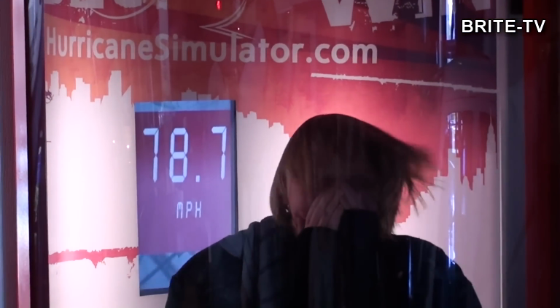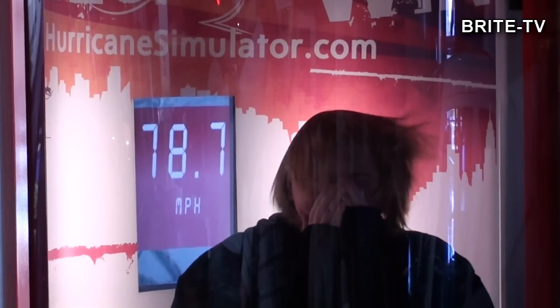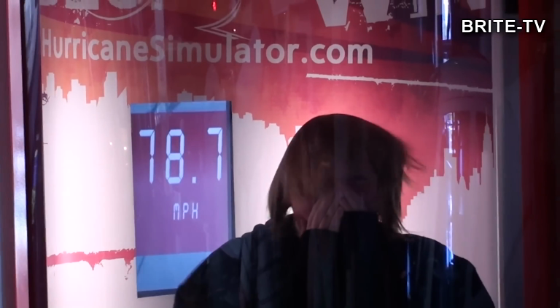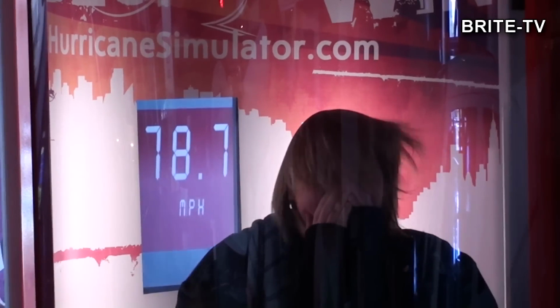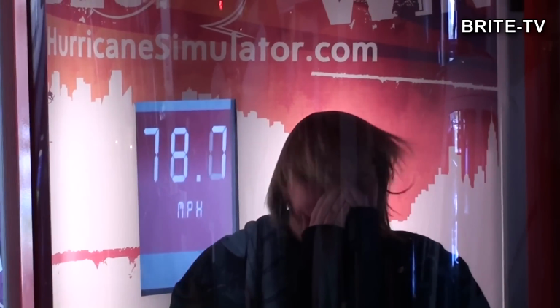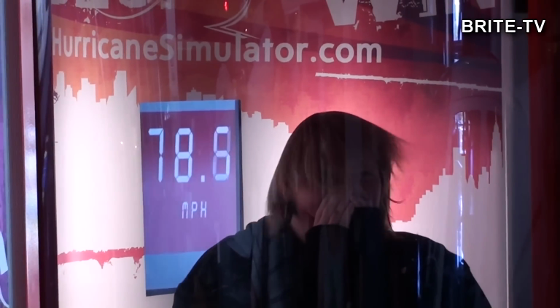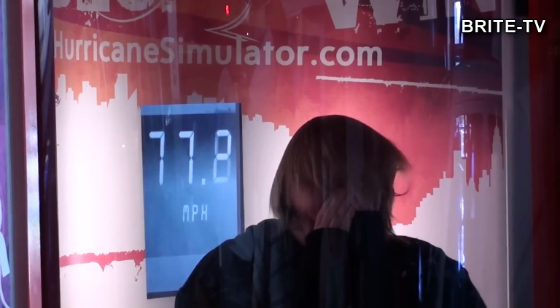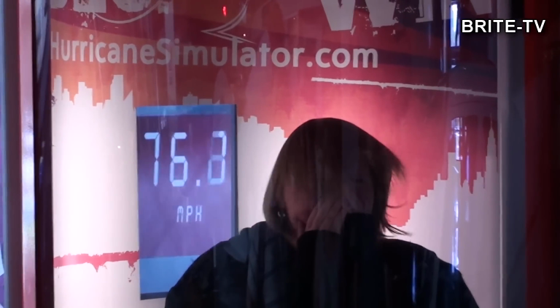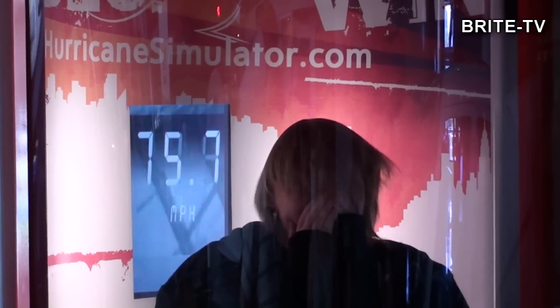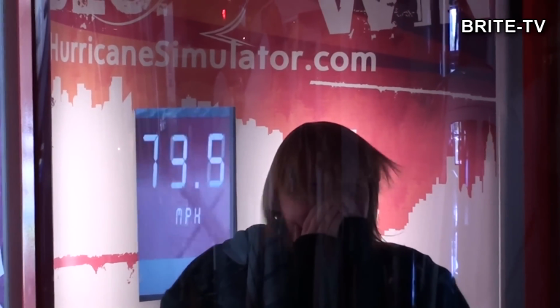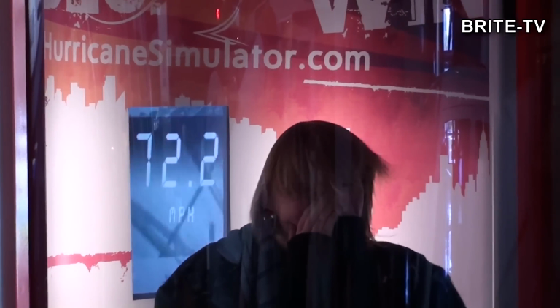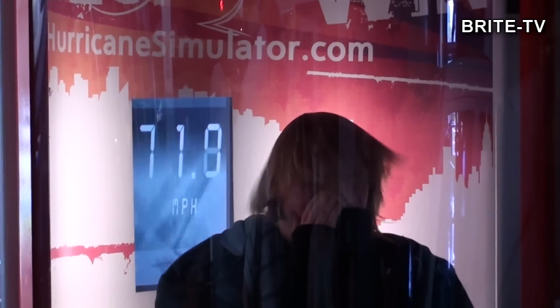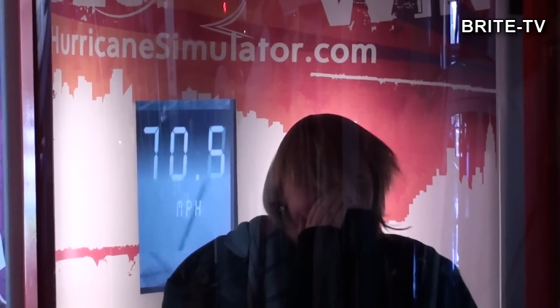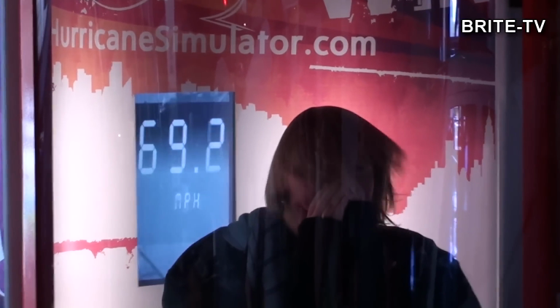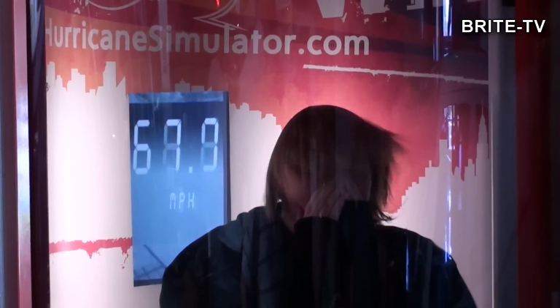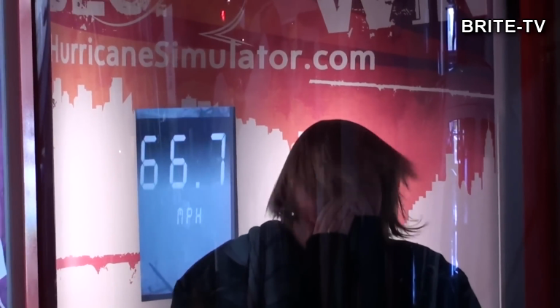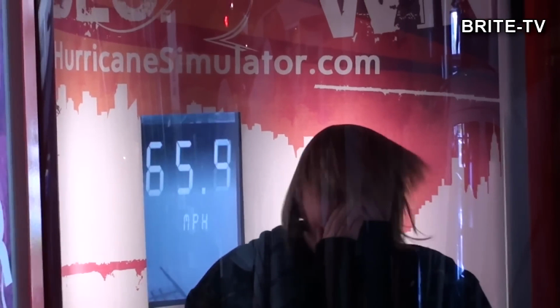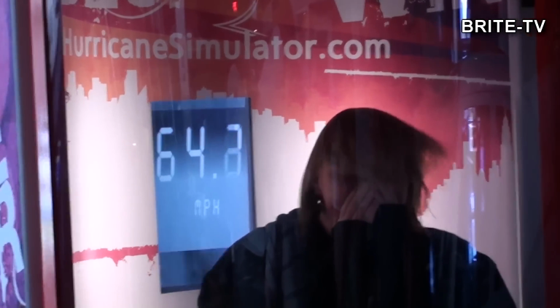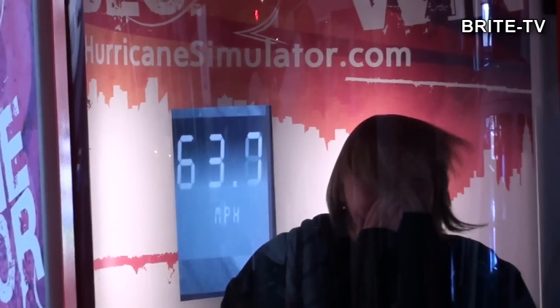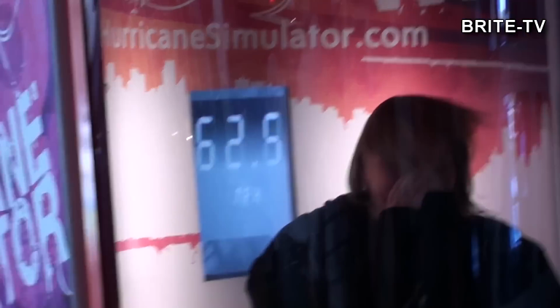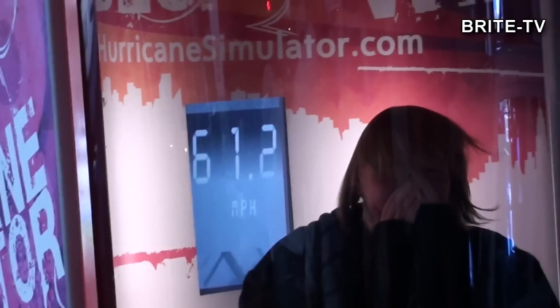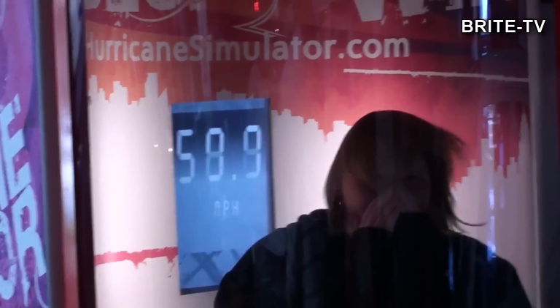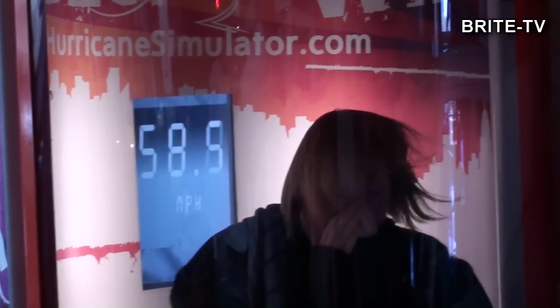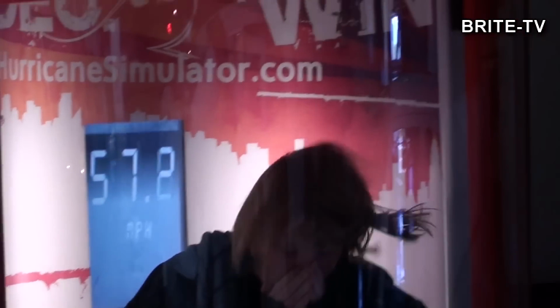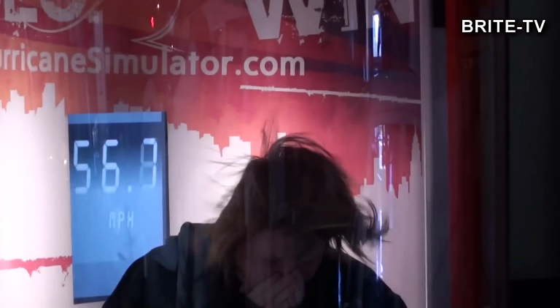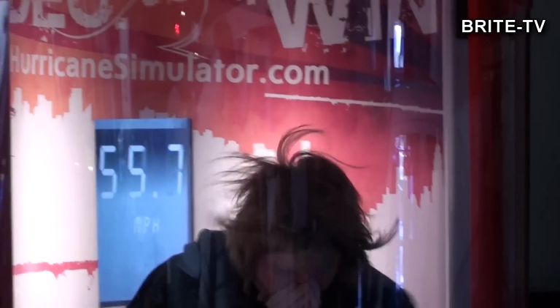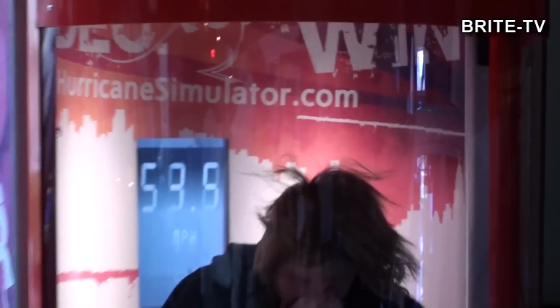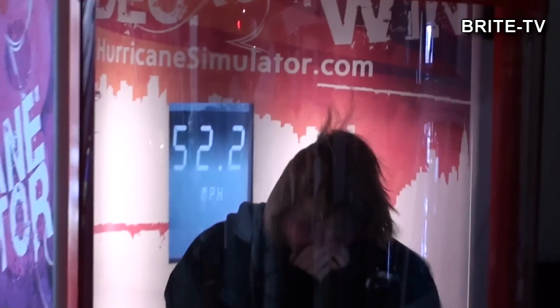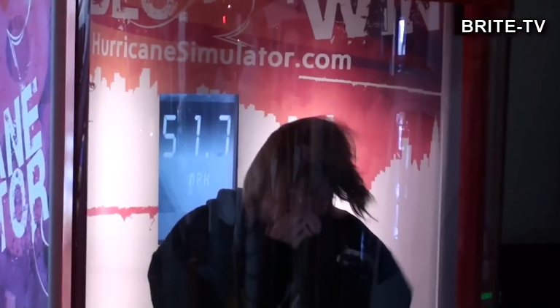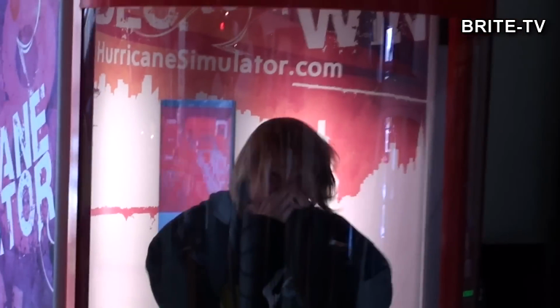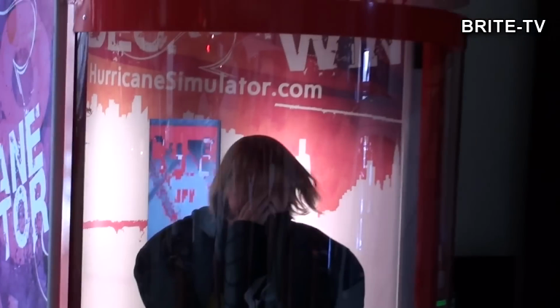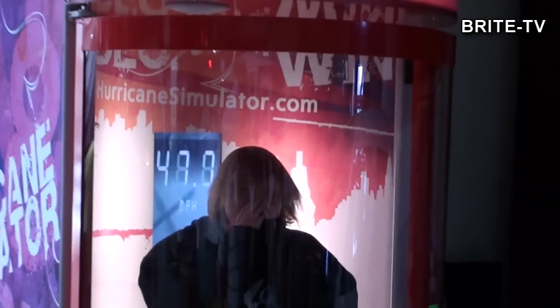I u nas chyba też coś takiego zaczyna być popularne. To jest symulator huraganu – można zobaczyć jak to jest, kiedy wieje na ciebie wiatr z prędkością 100 km/h.